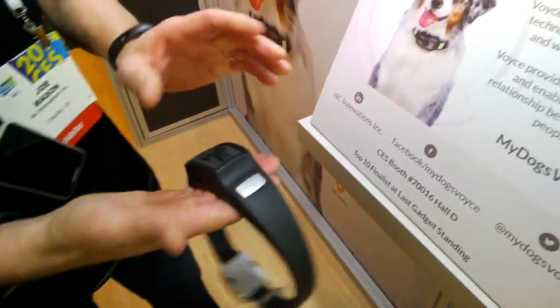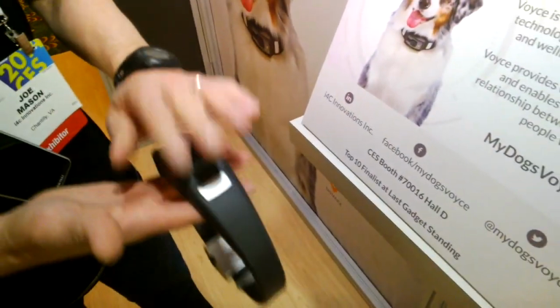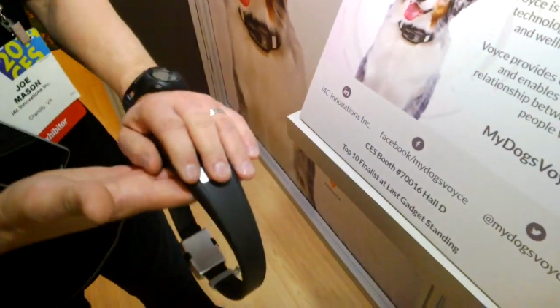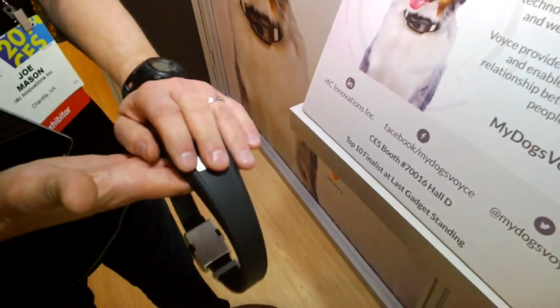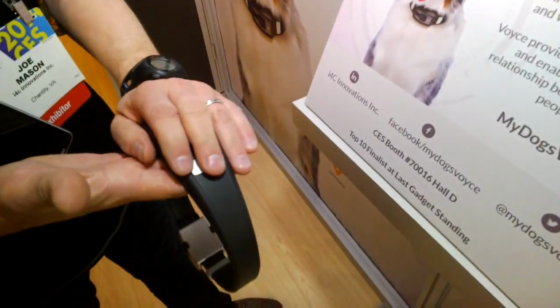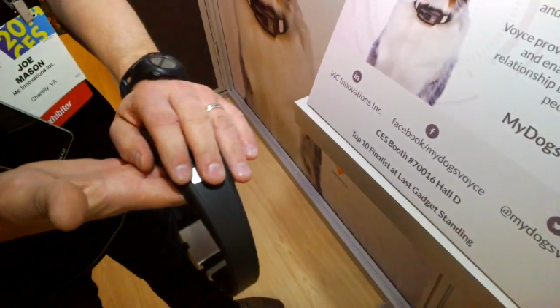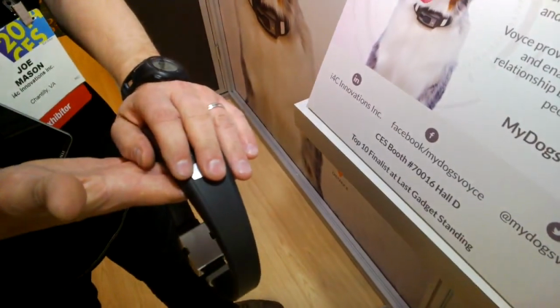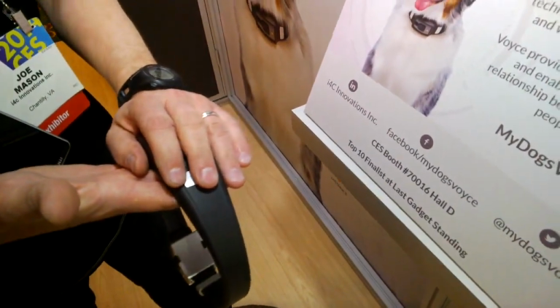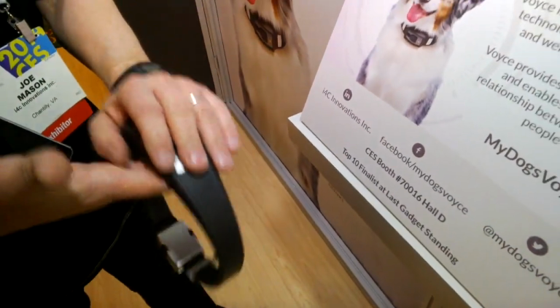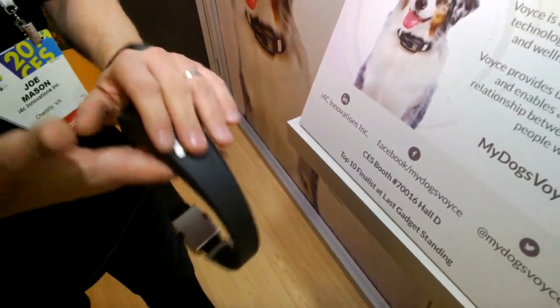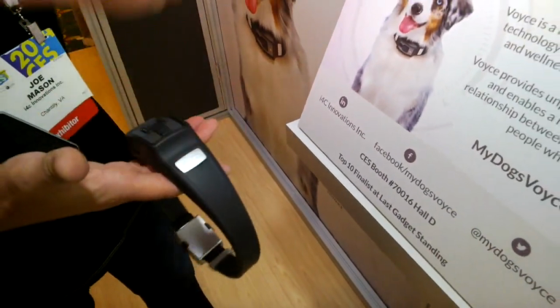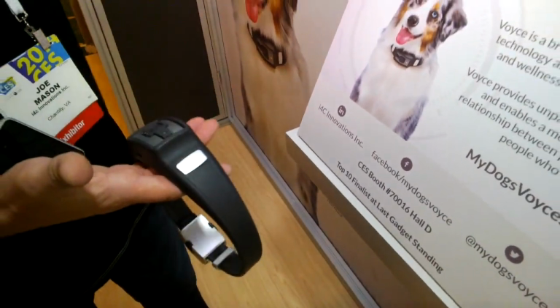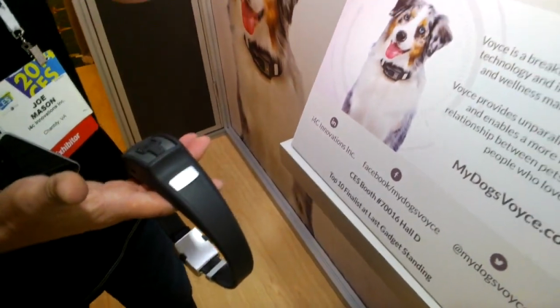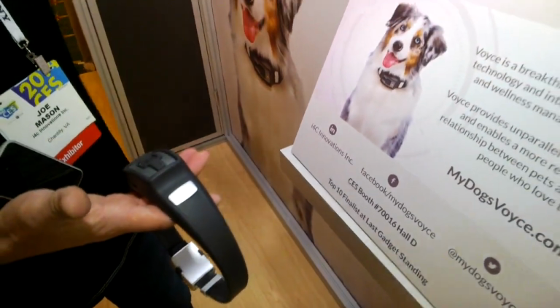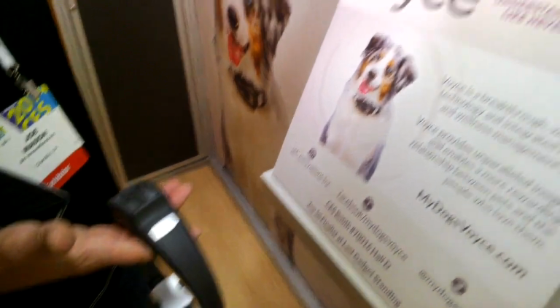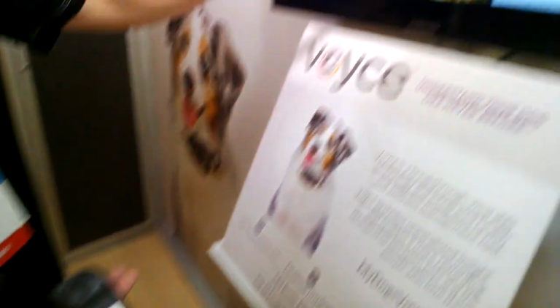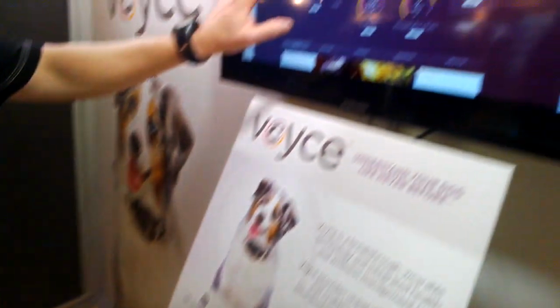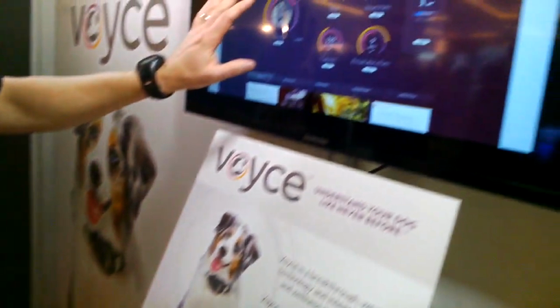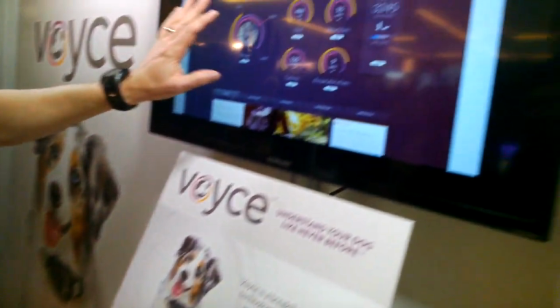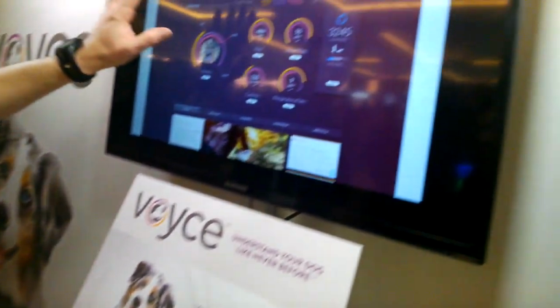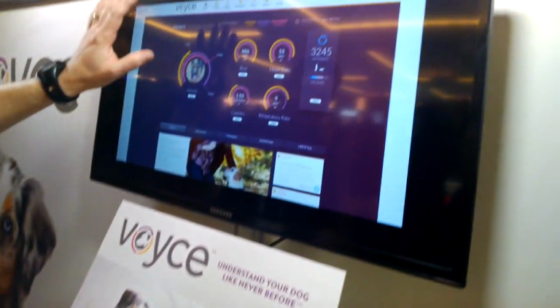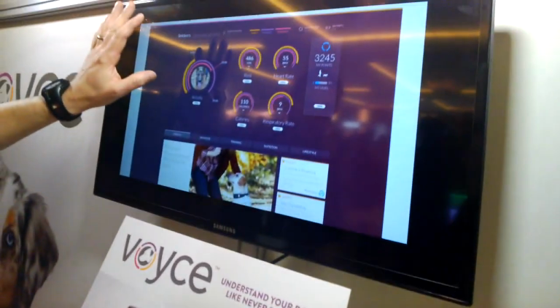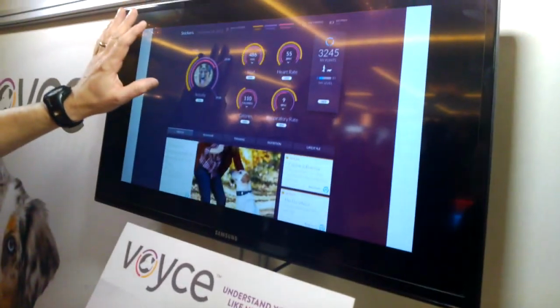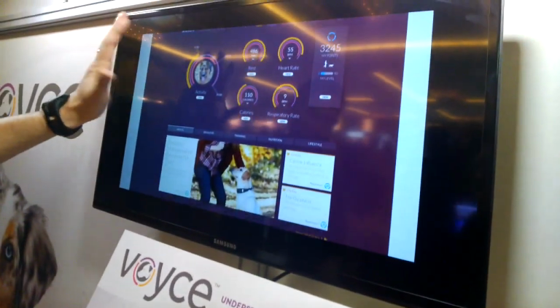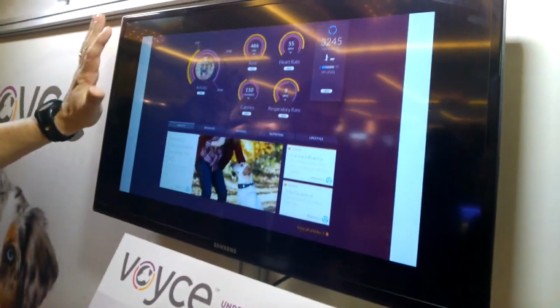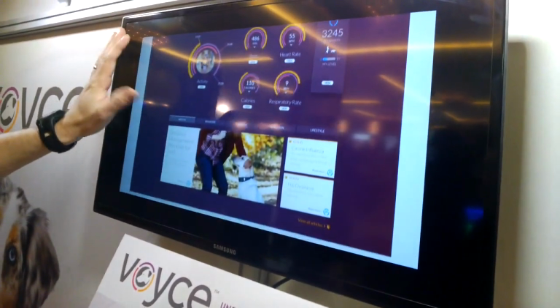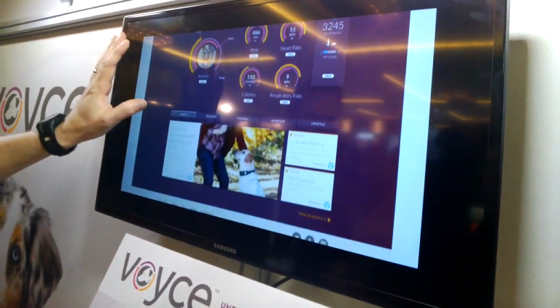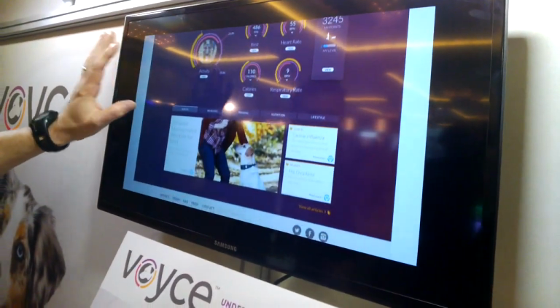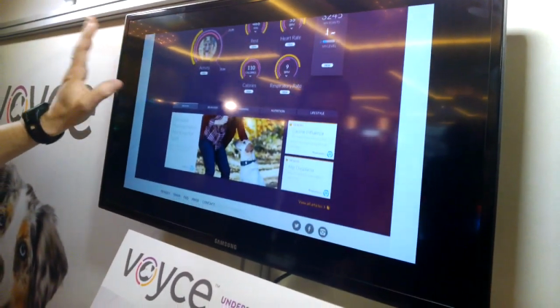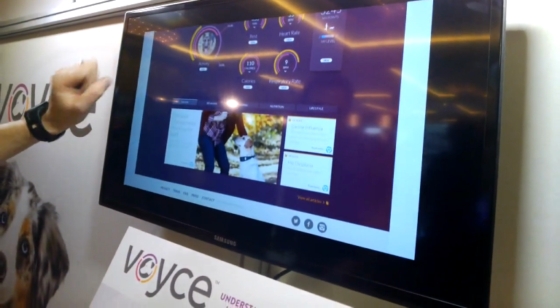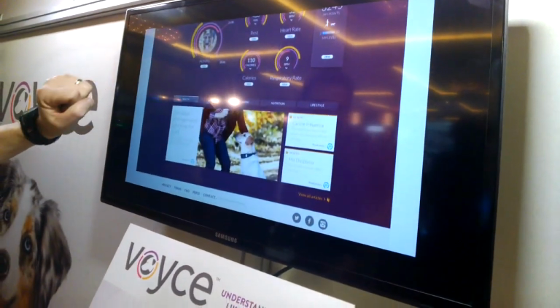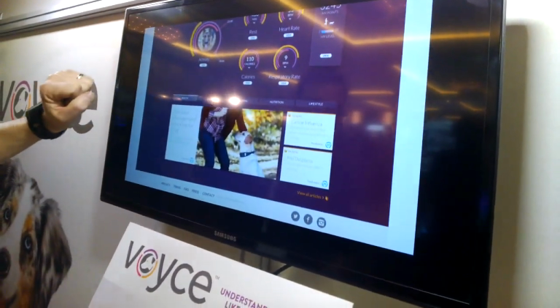What we do is capture the data through the device. It's transmitted through Wi-Fi to a mobile interface or to a desktop interface.